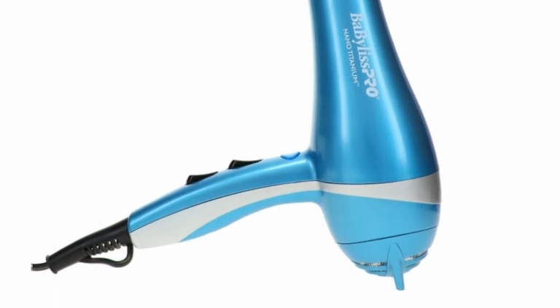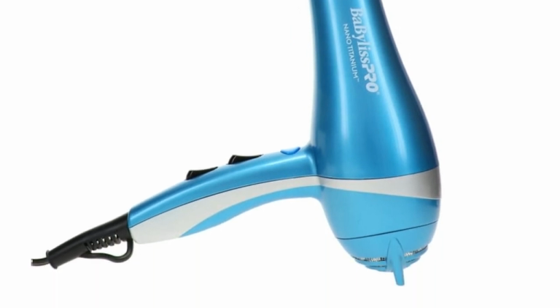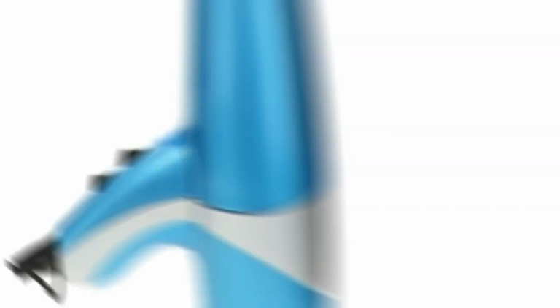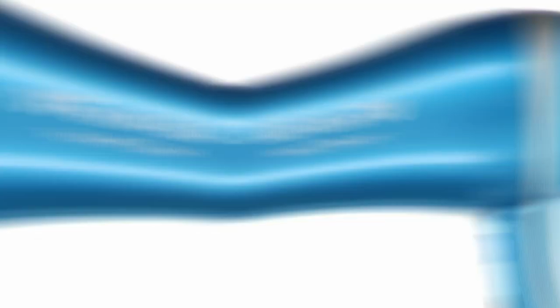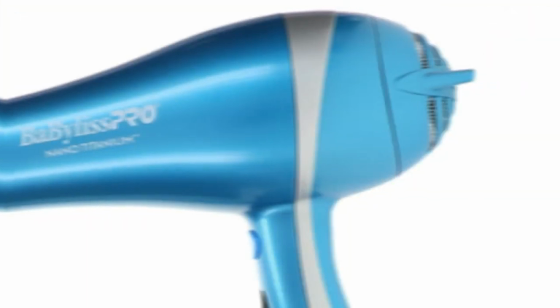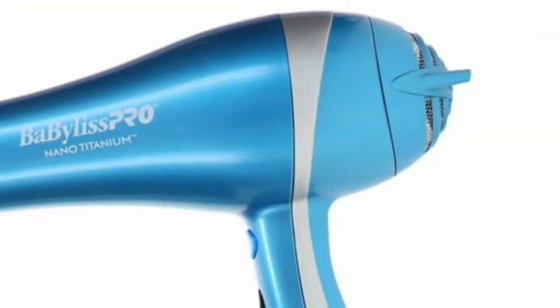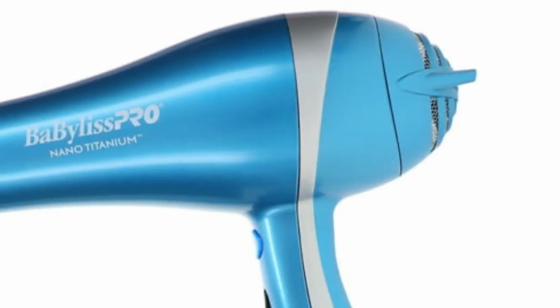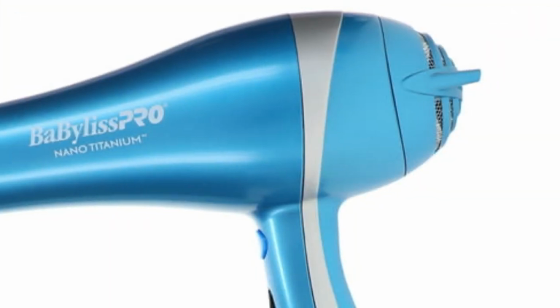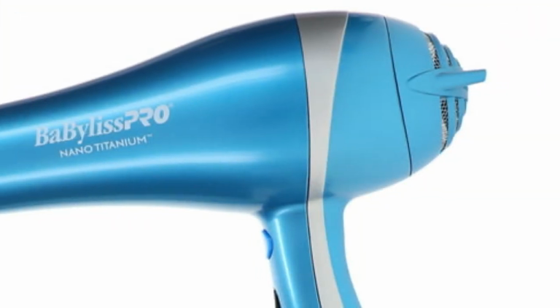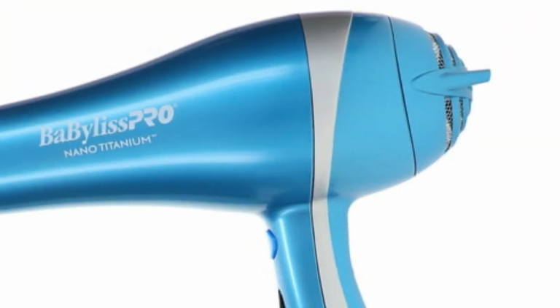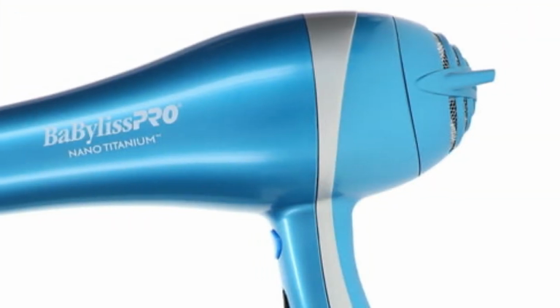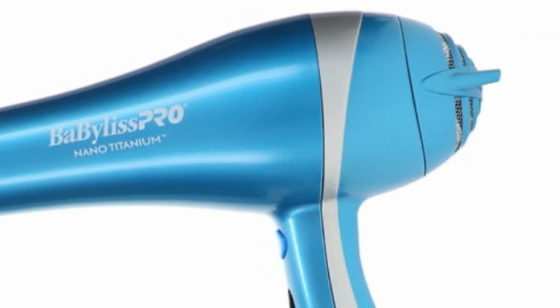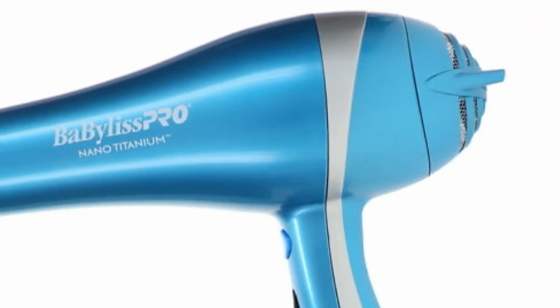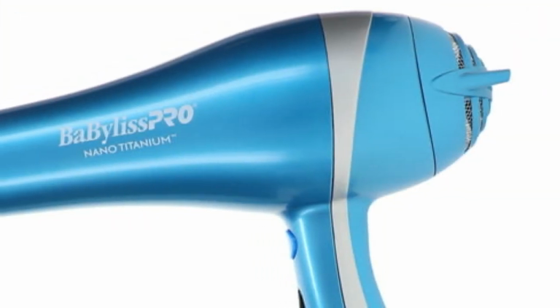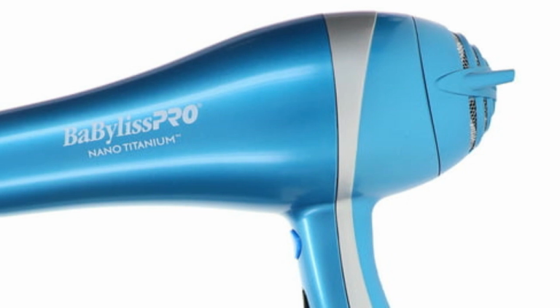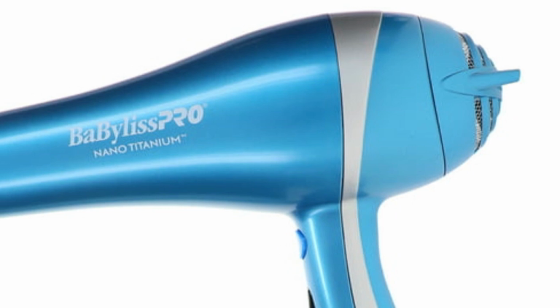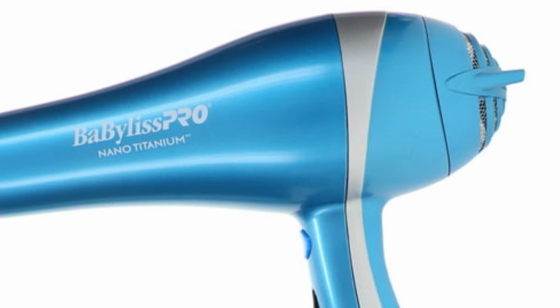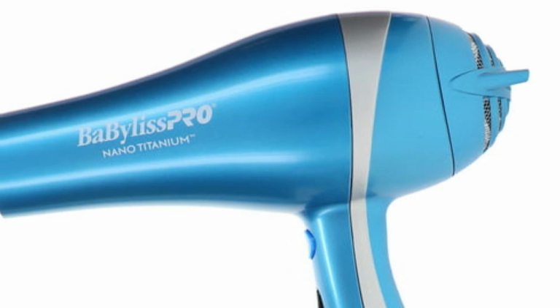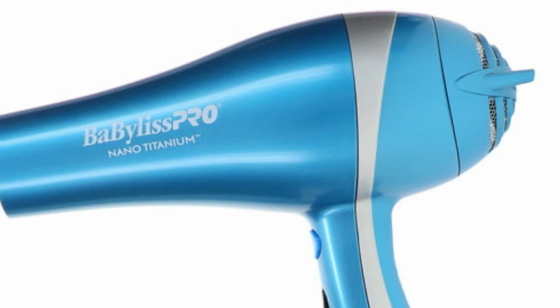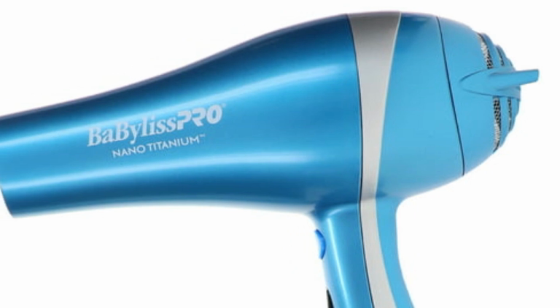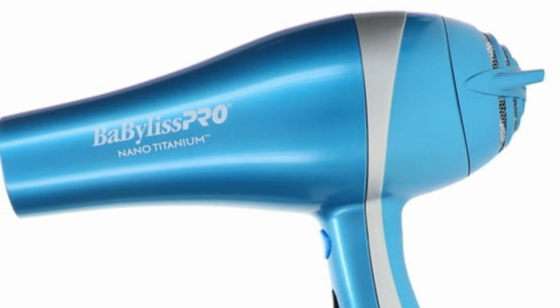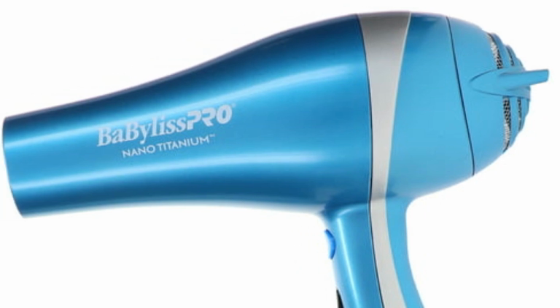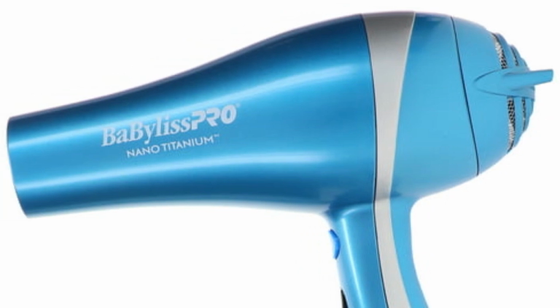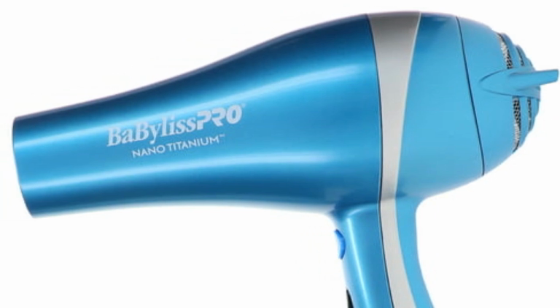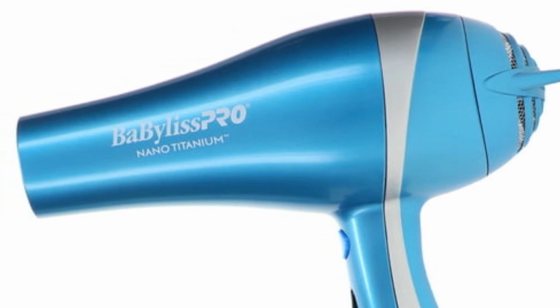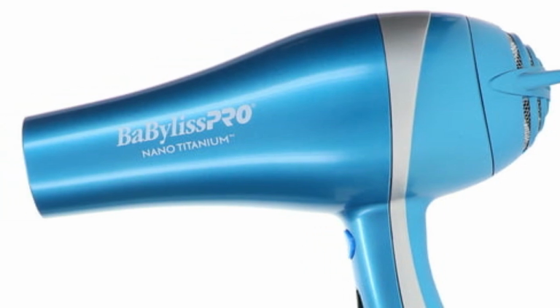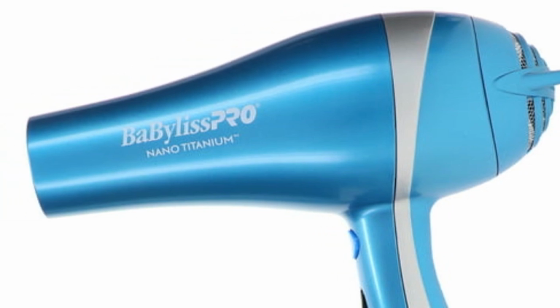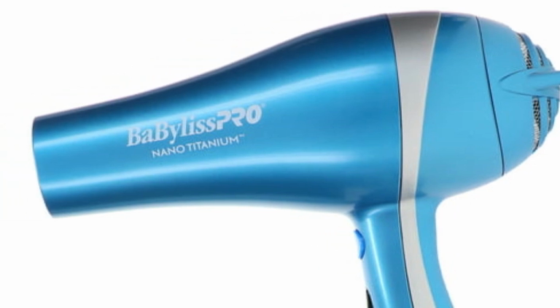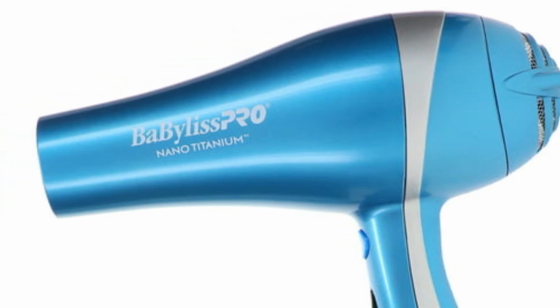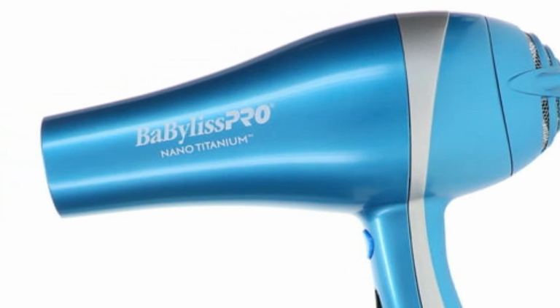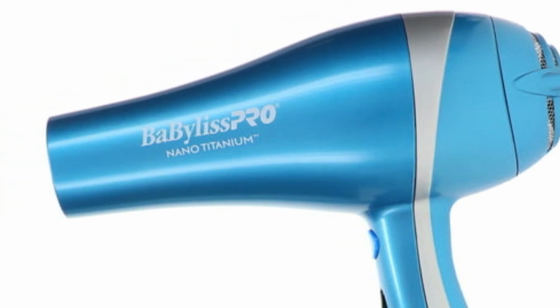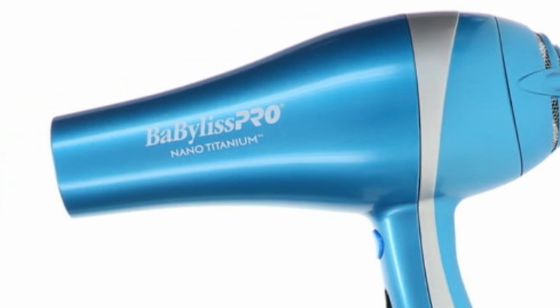And if you're like me and also use a hair dryer to straighten your locks, you'll be impressed with the BaBylissPRO.